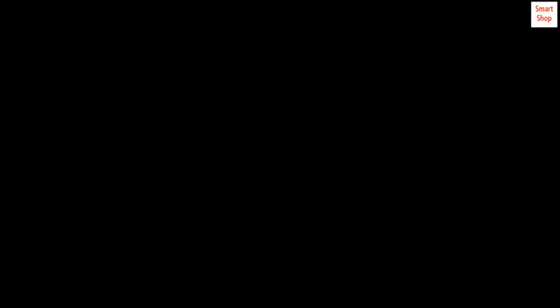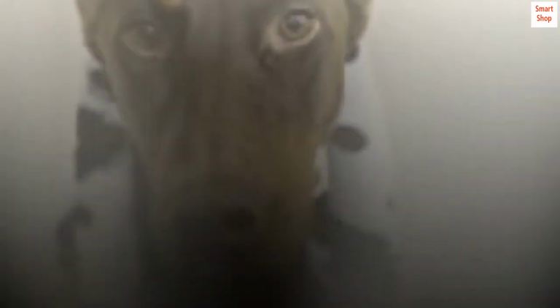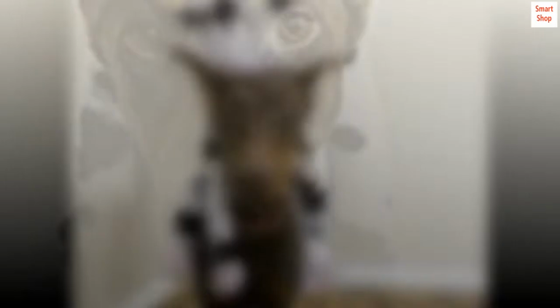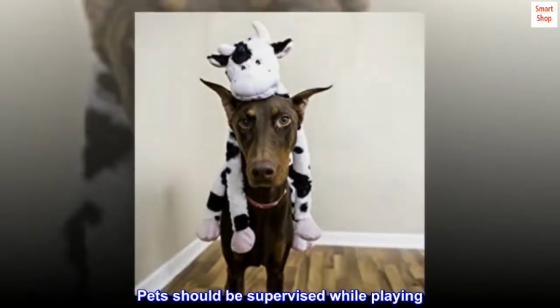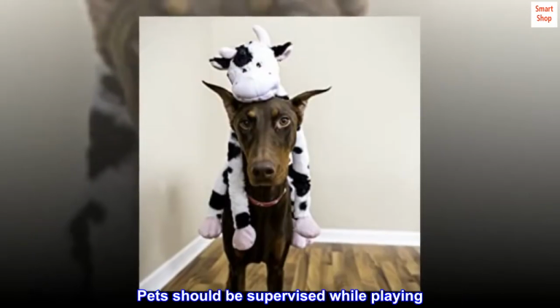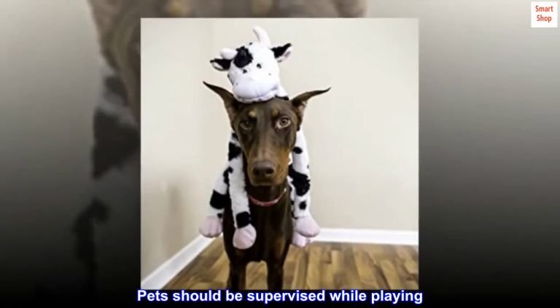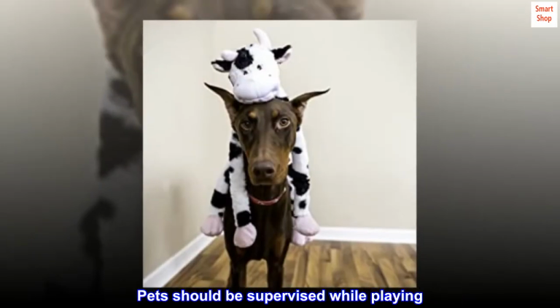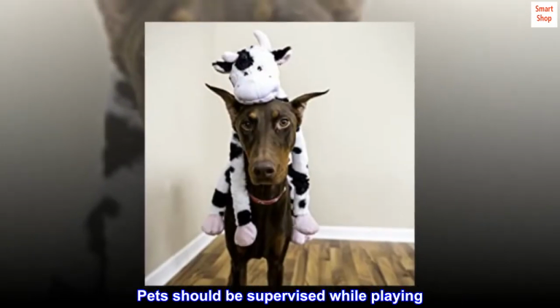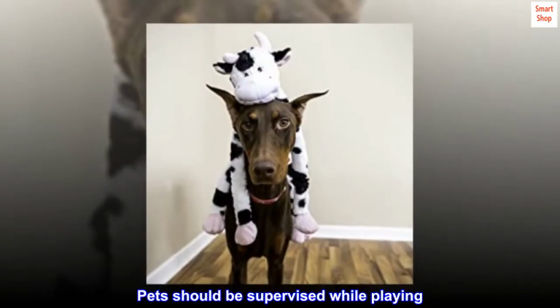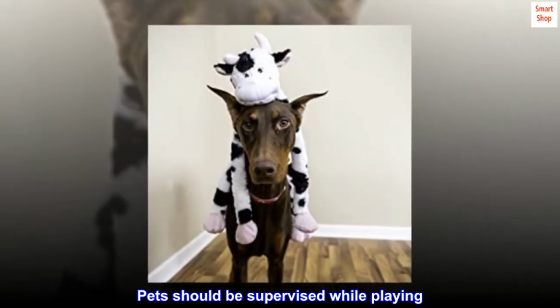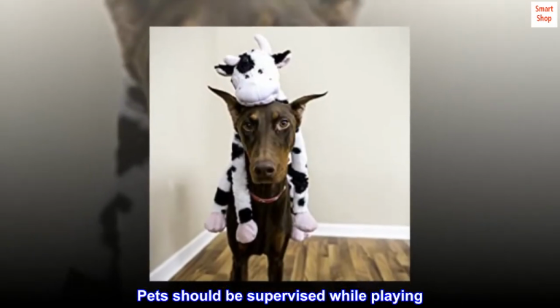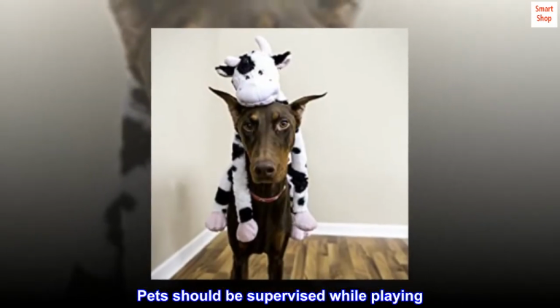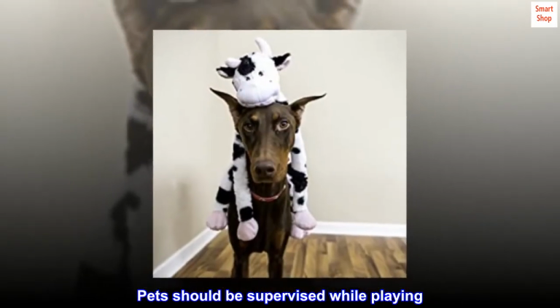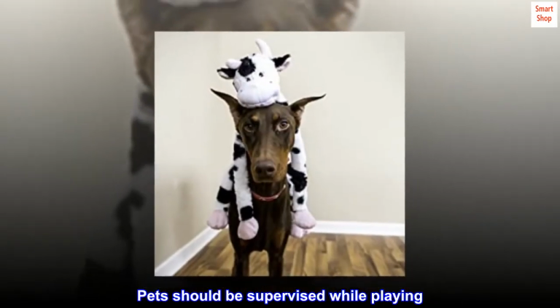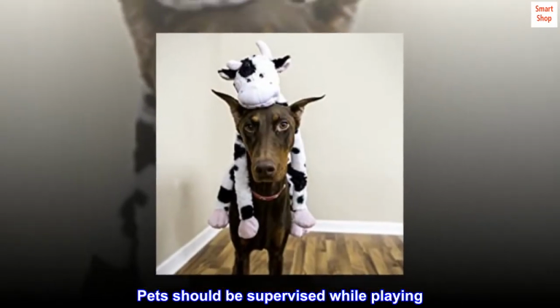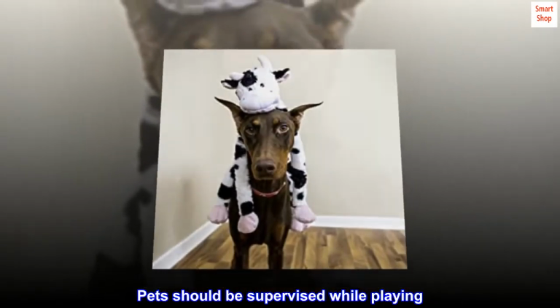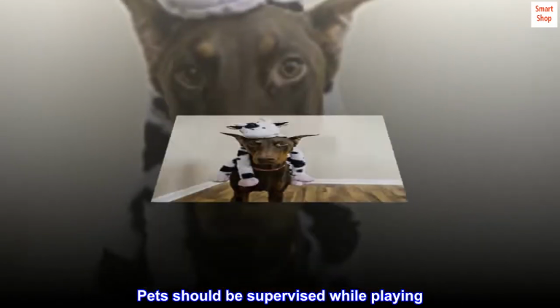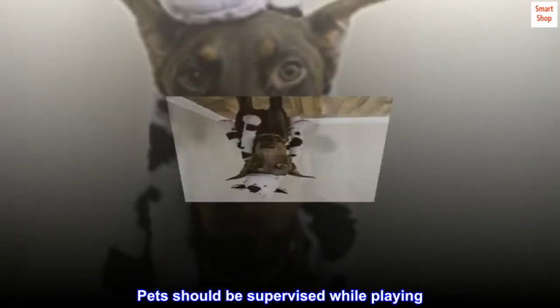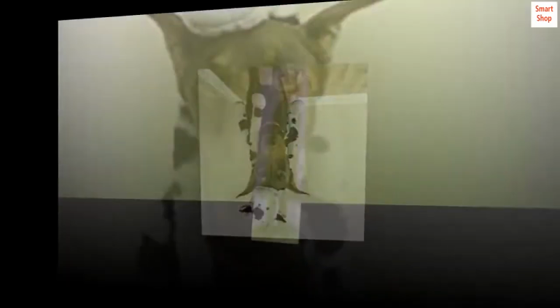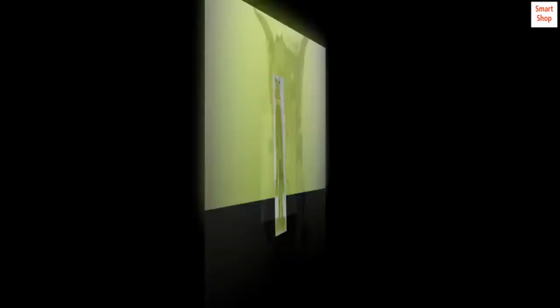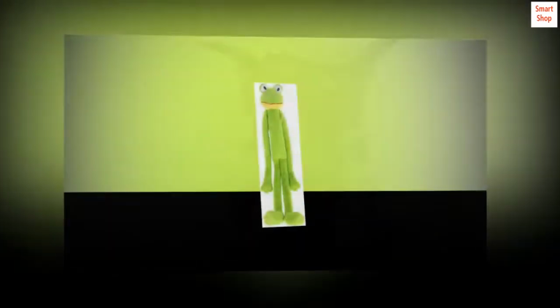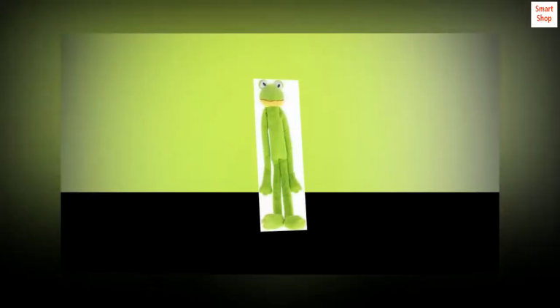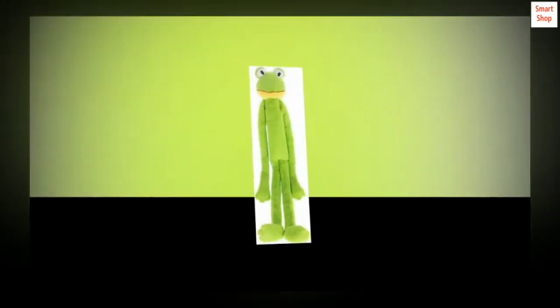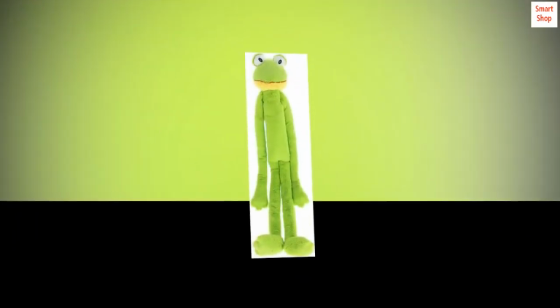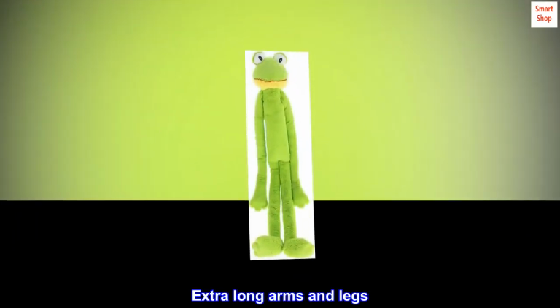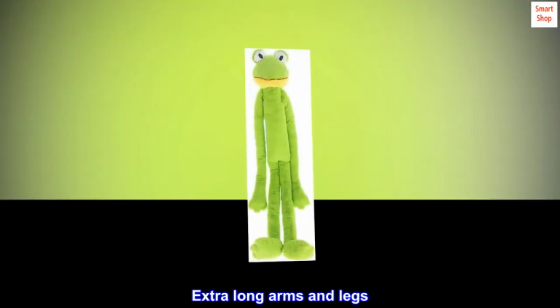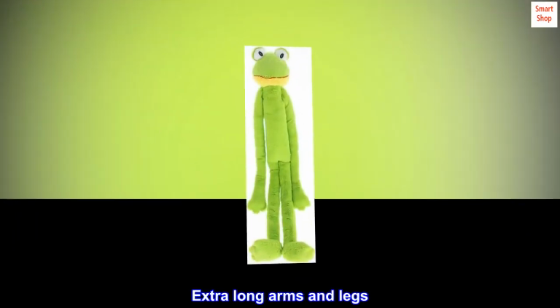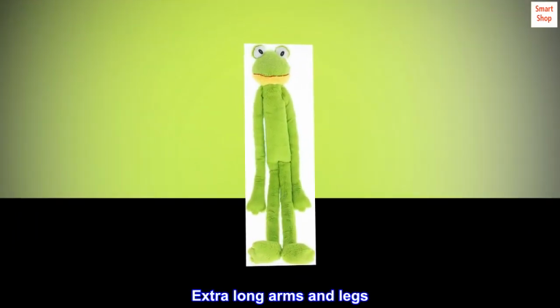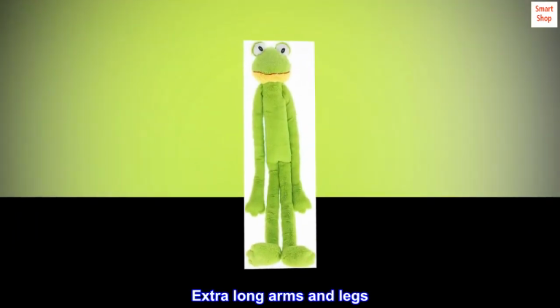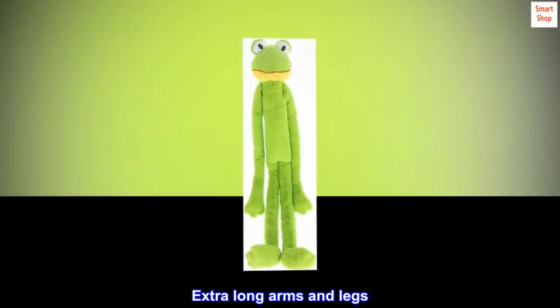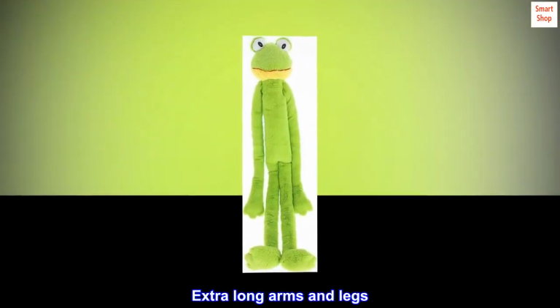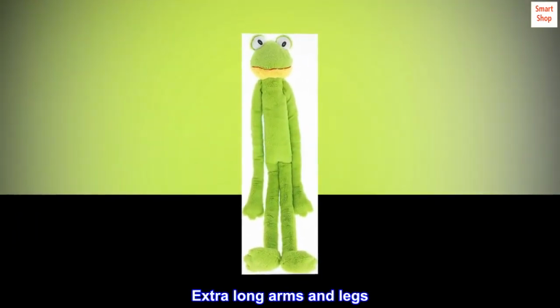Pets should be supervised while playing. Extra long arms and legs.